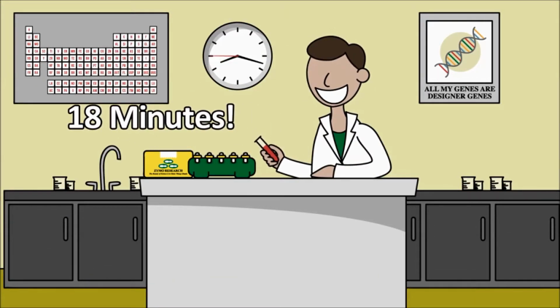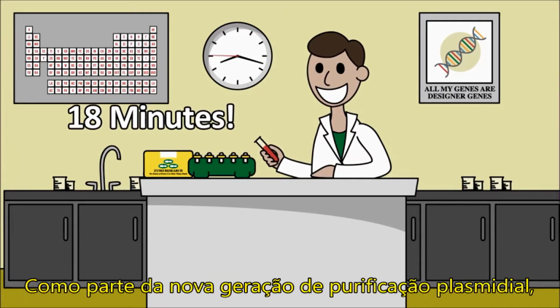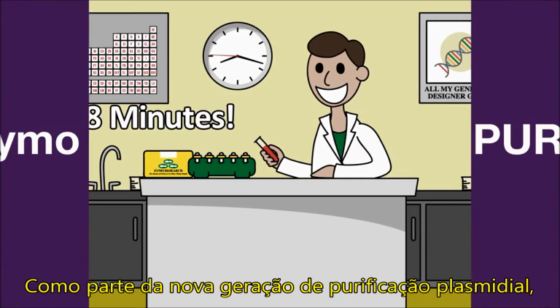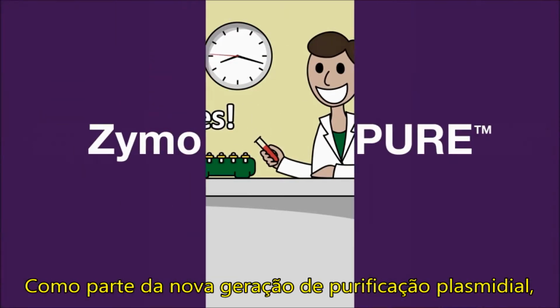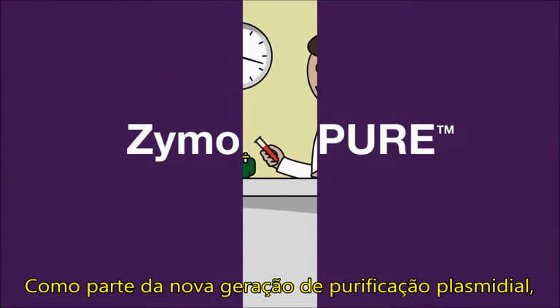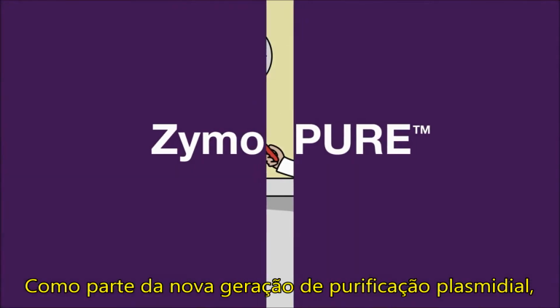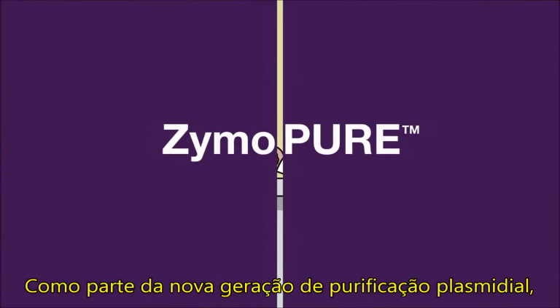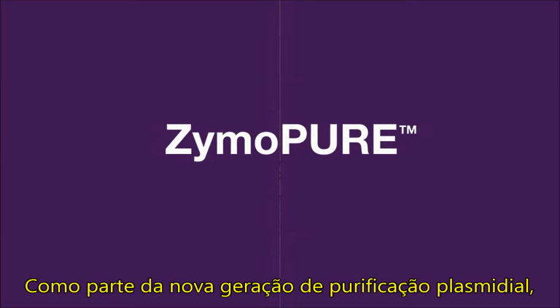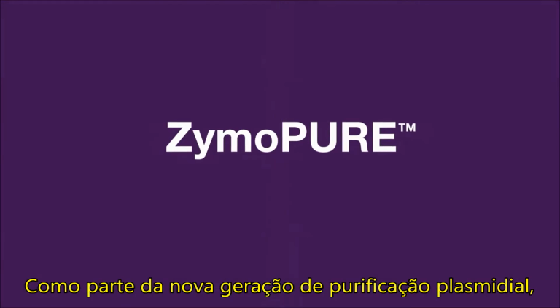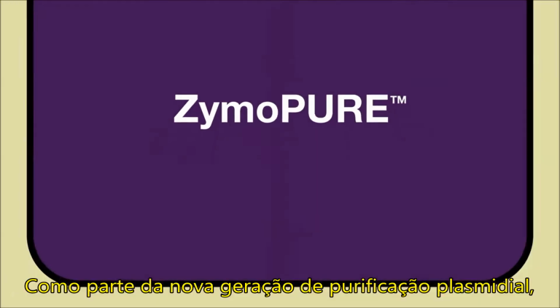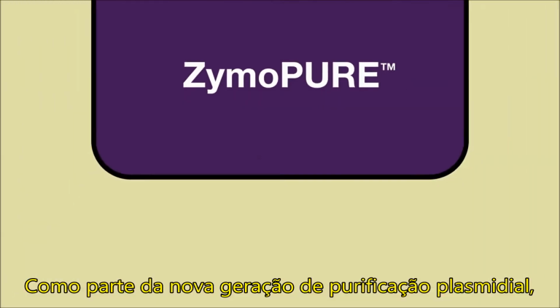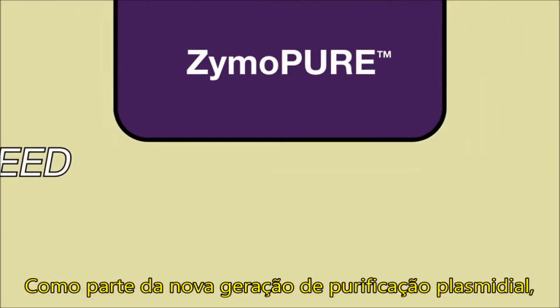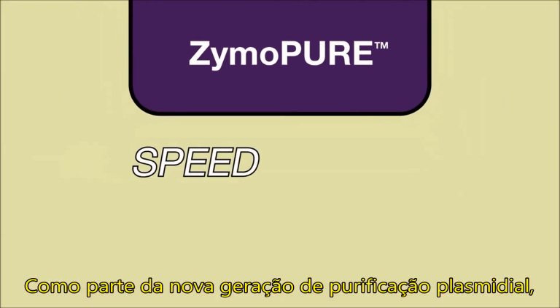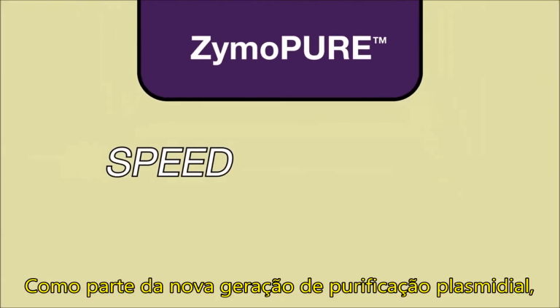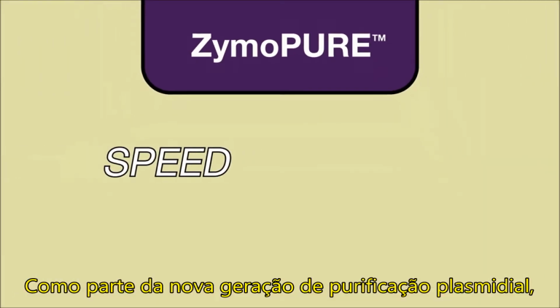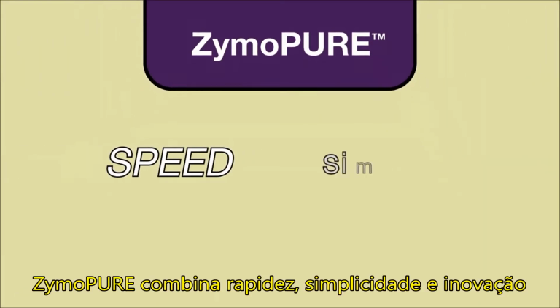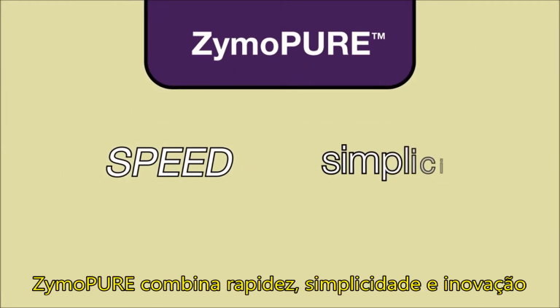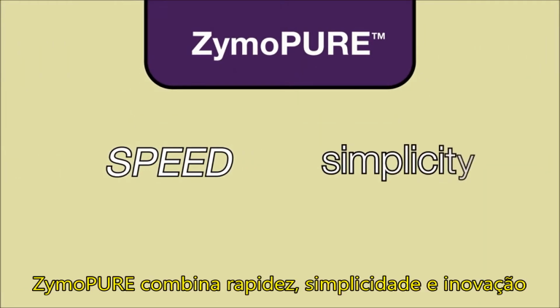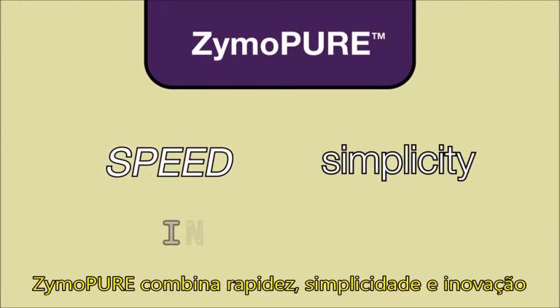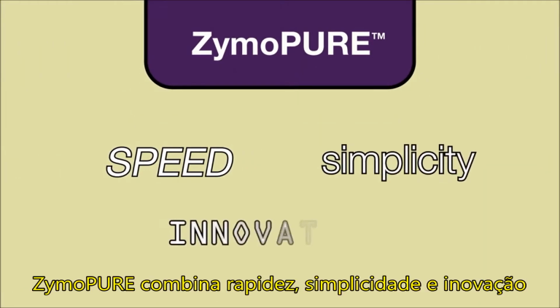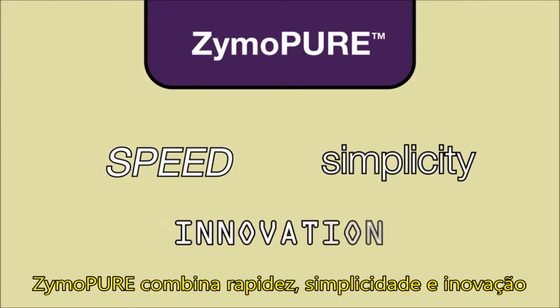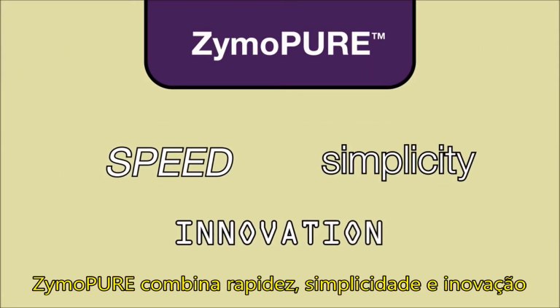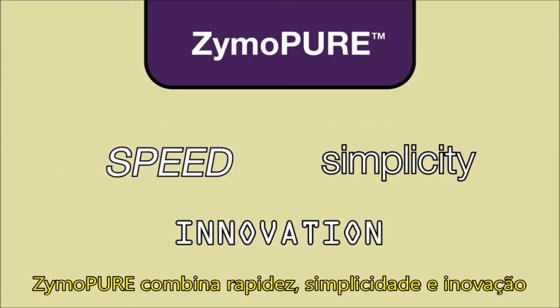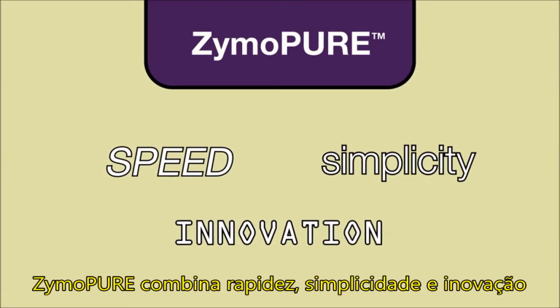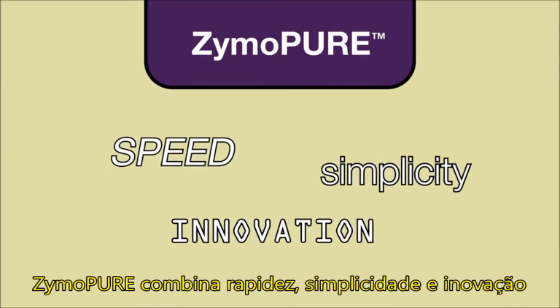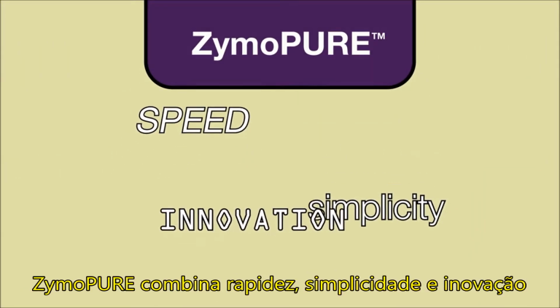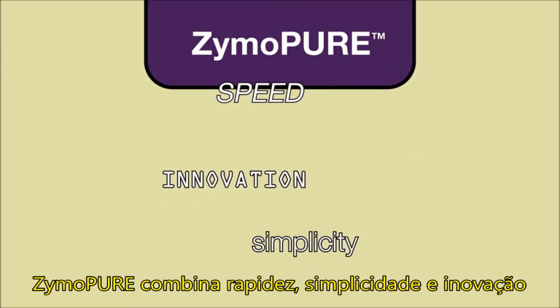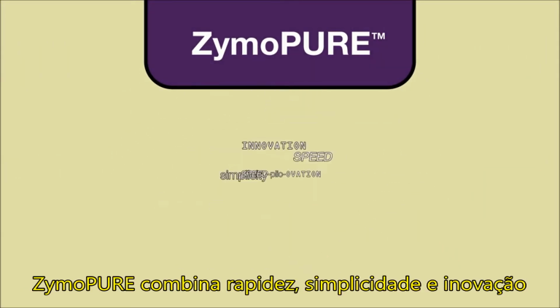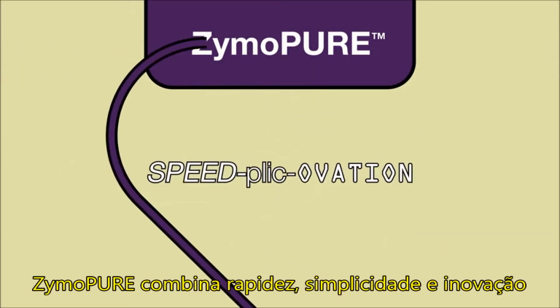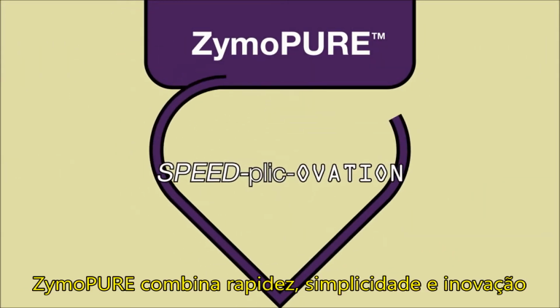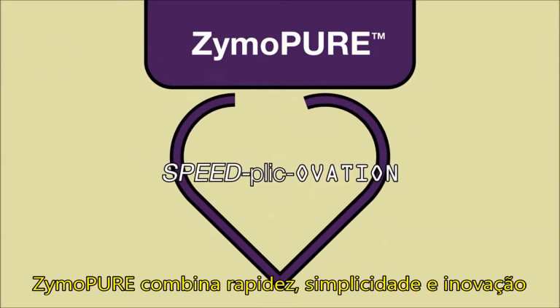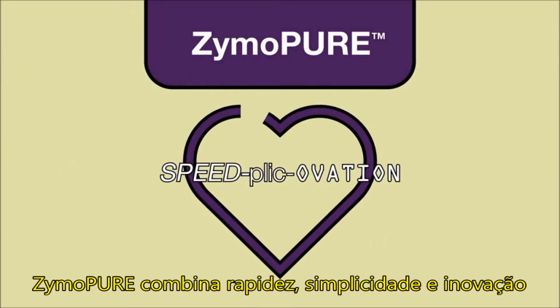As the next generation of plasmid purification, Xymopure combines speed, simplicity, and innovation.